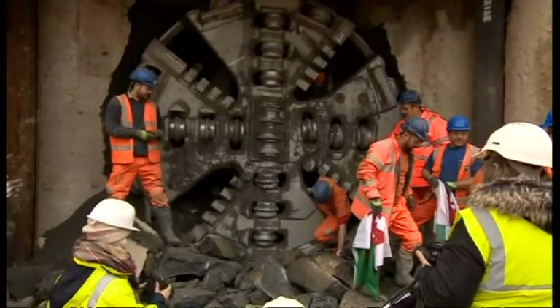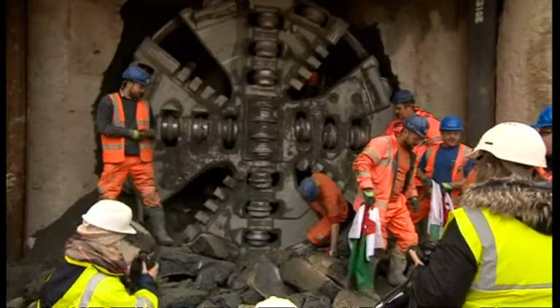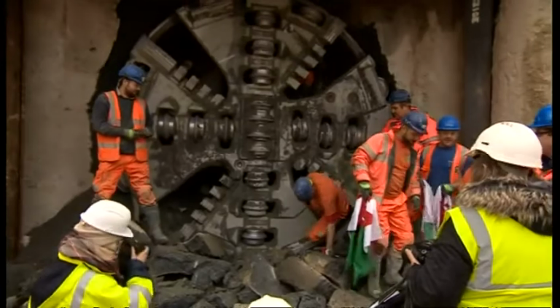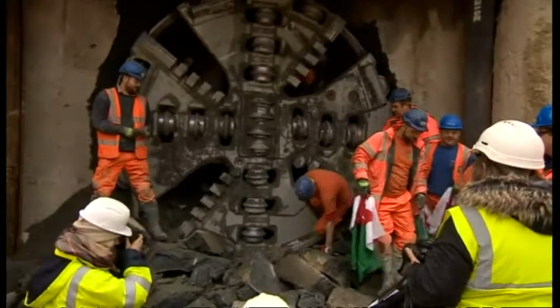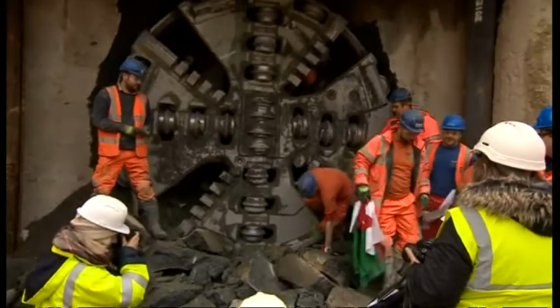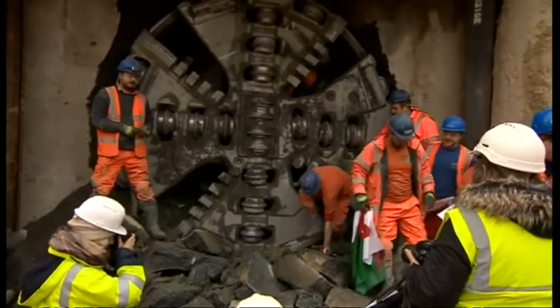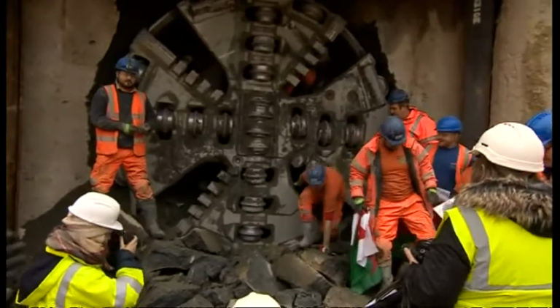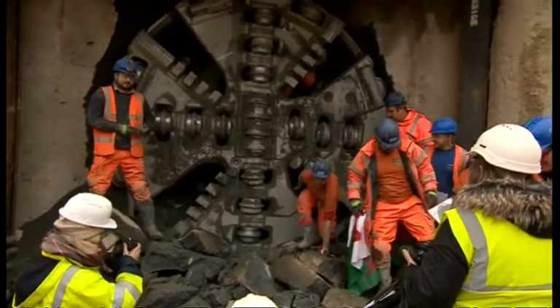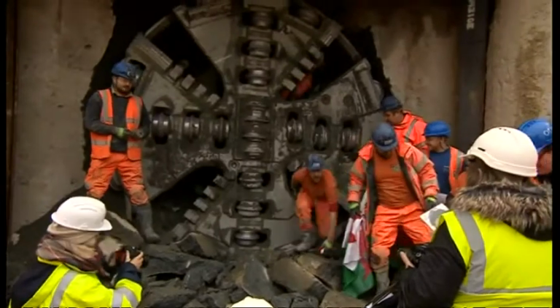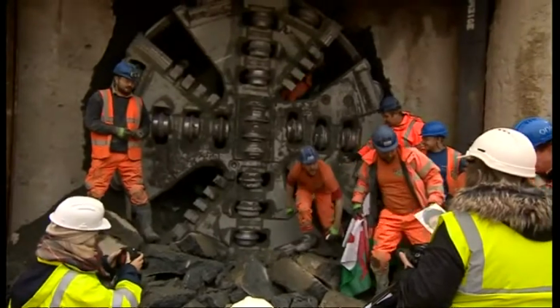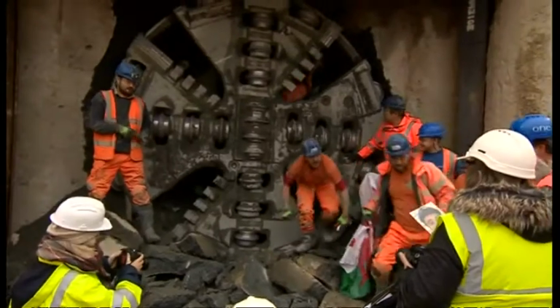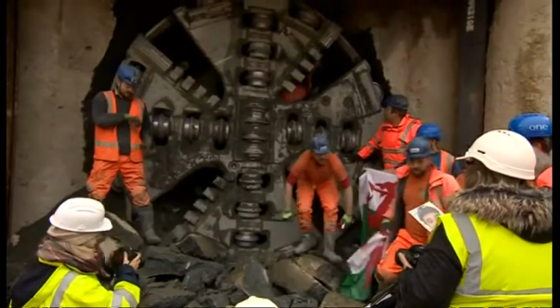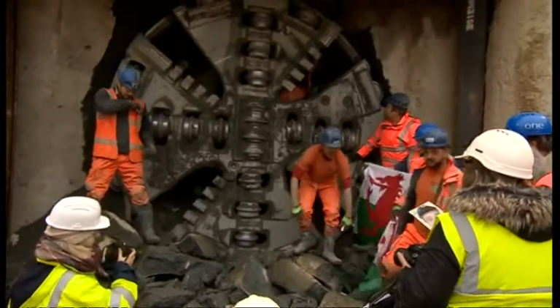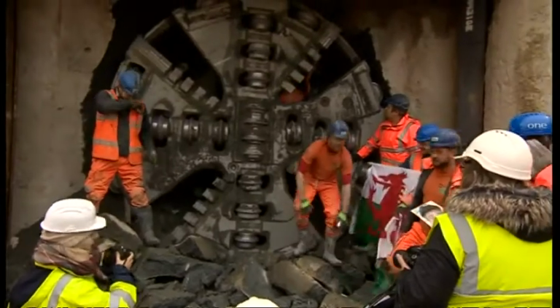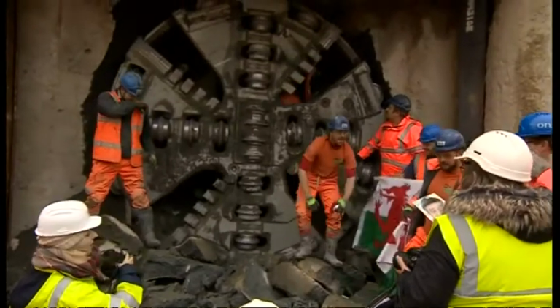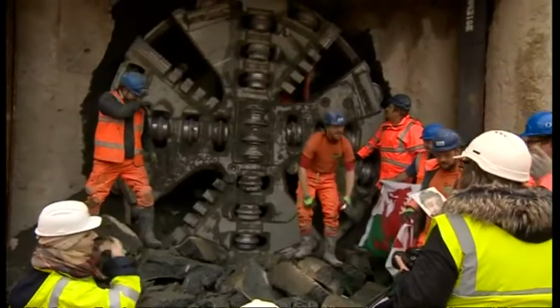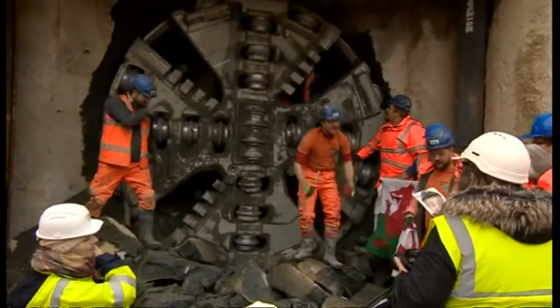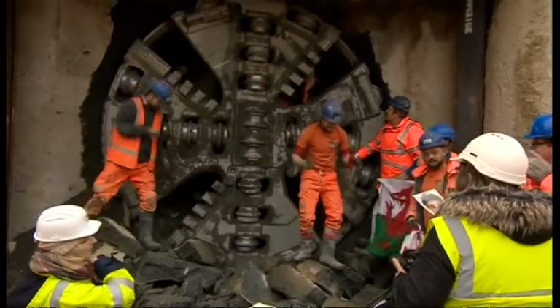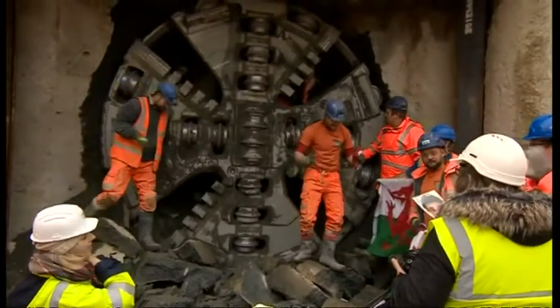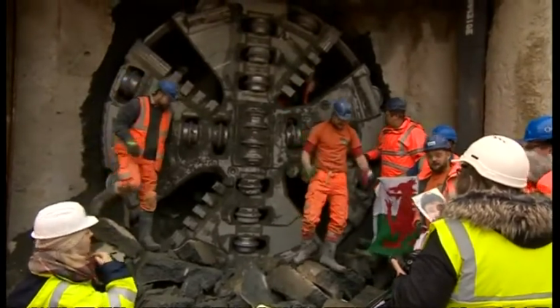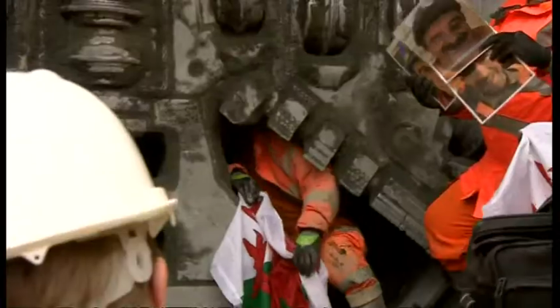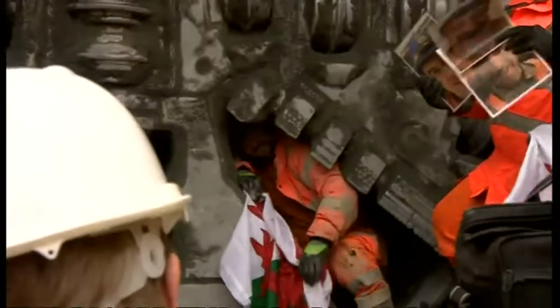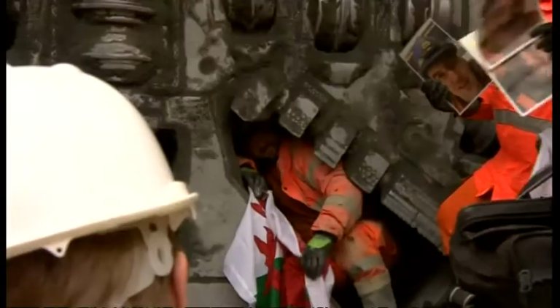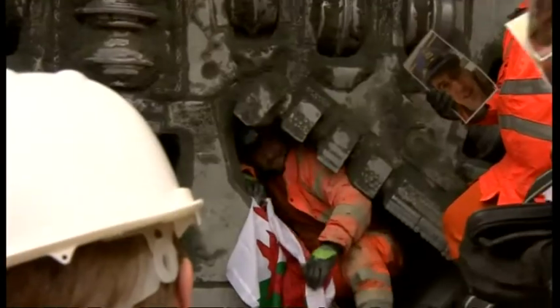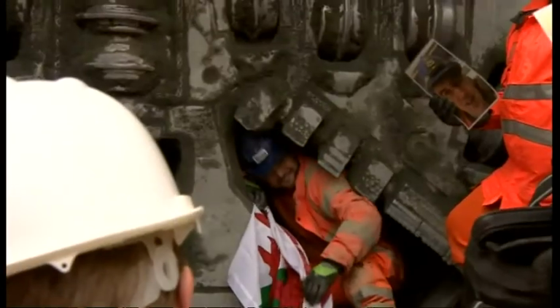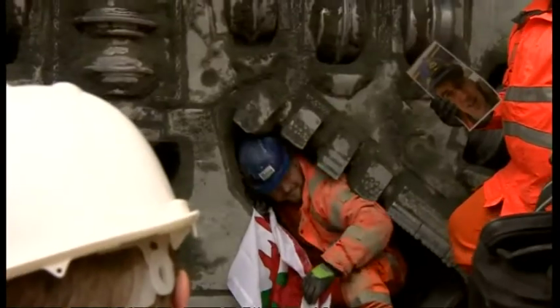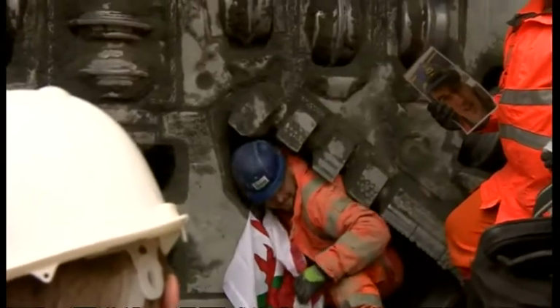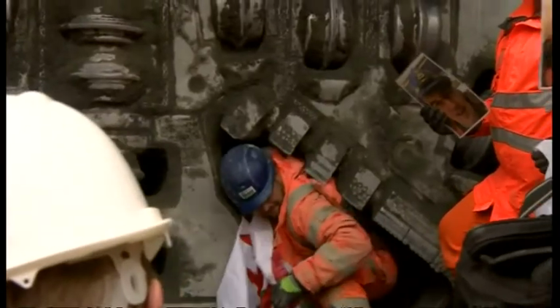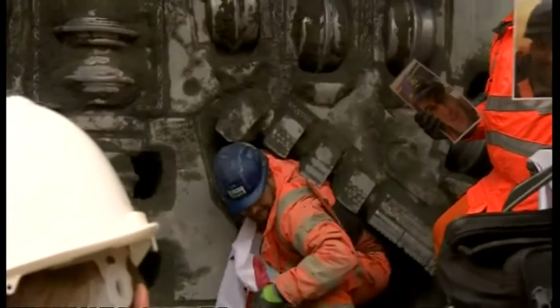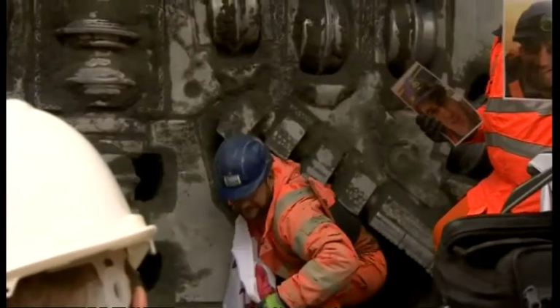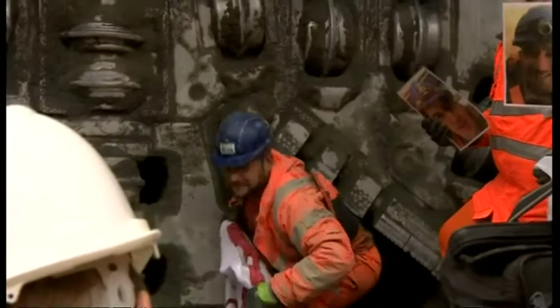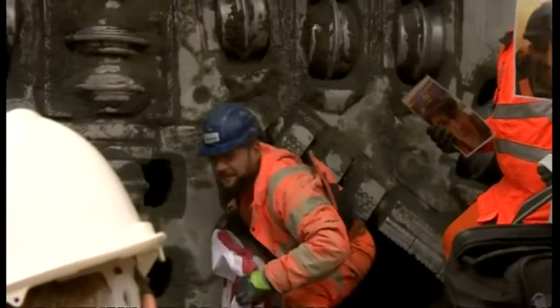And here are the men from the machine climbing out of the machine itself, through the boring disc and into daylight.